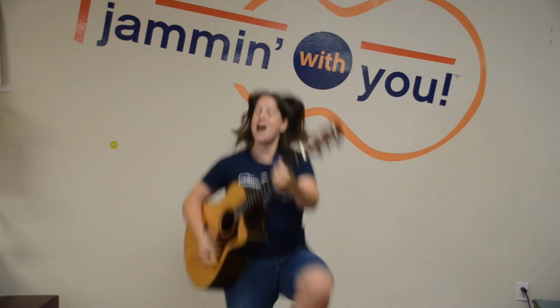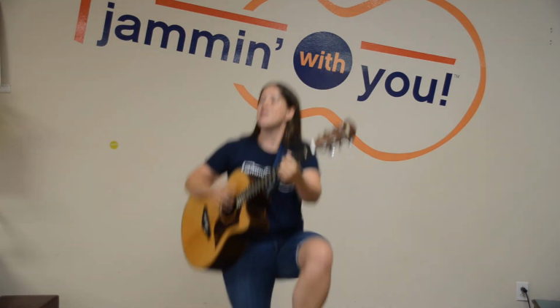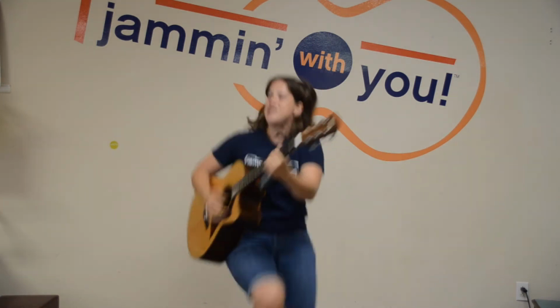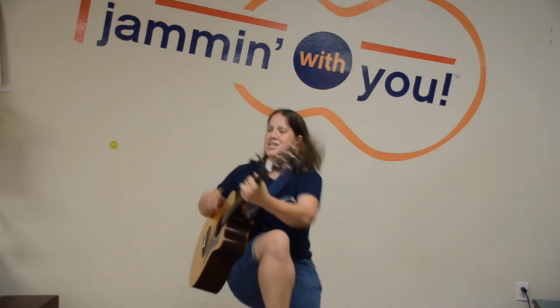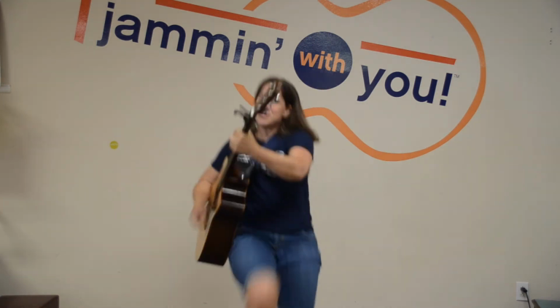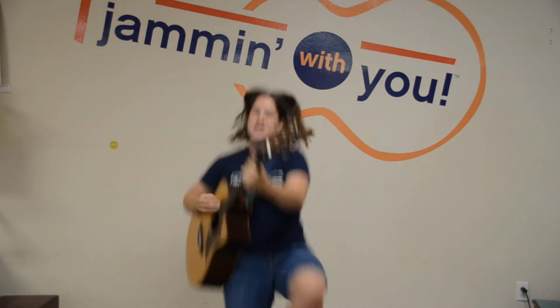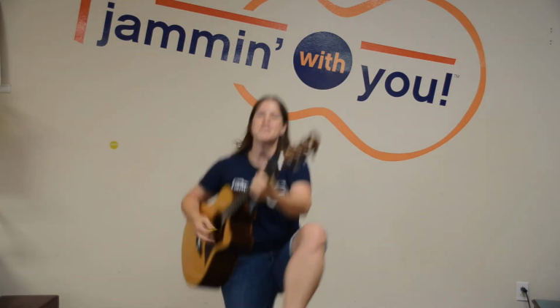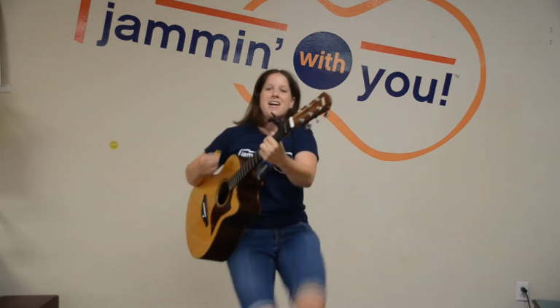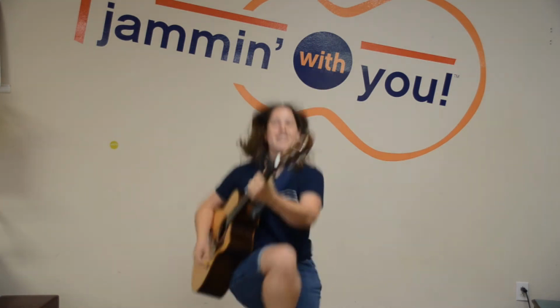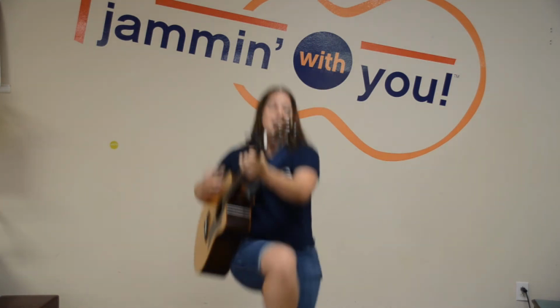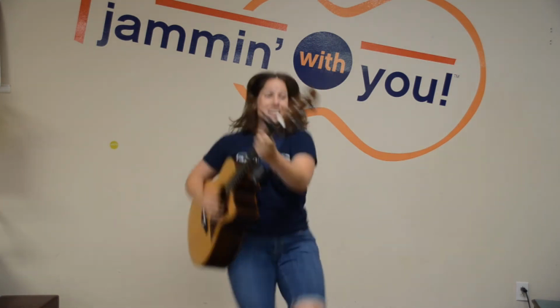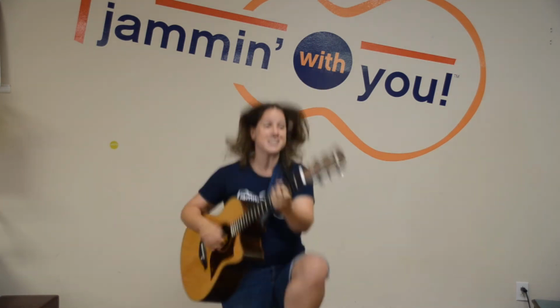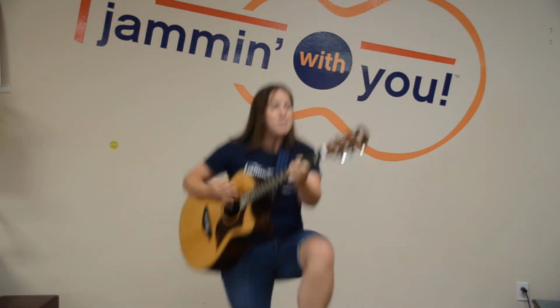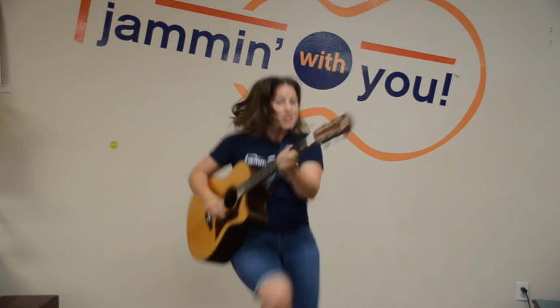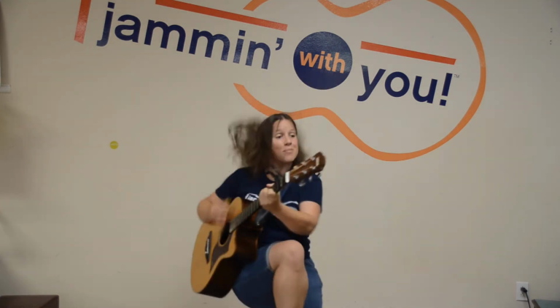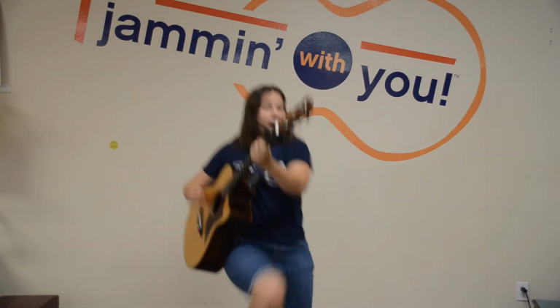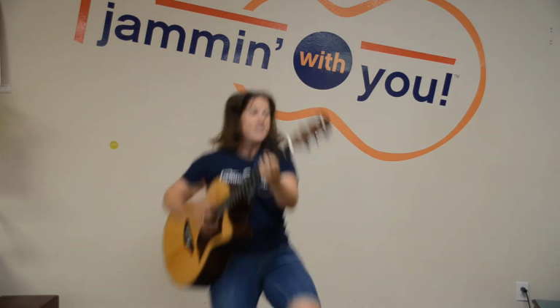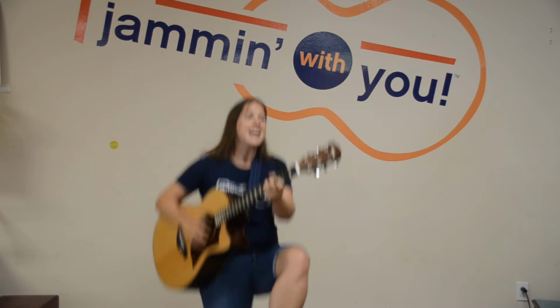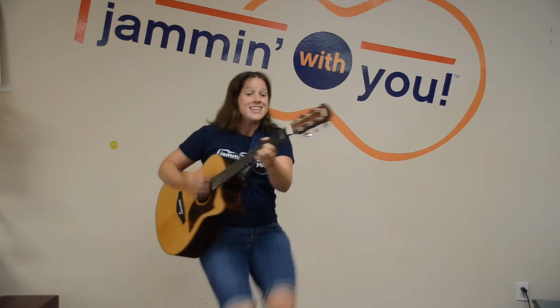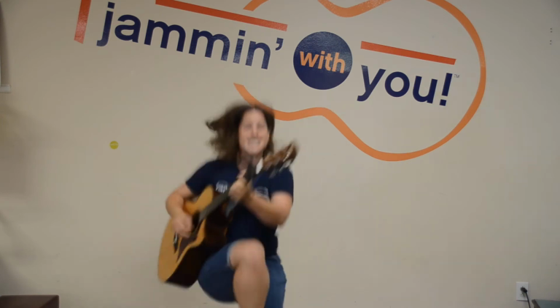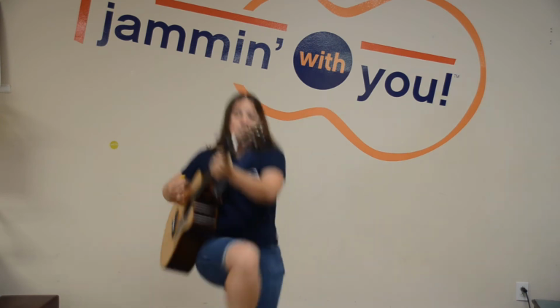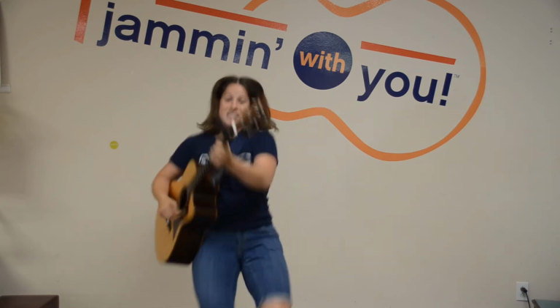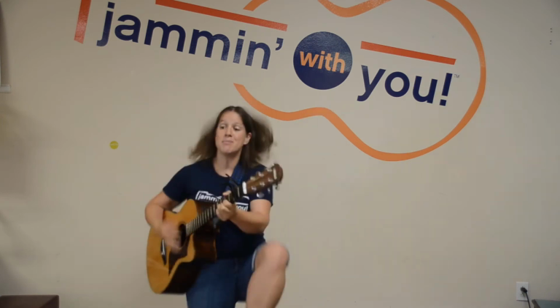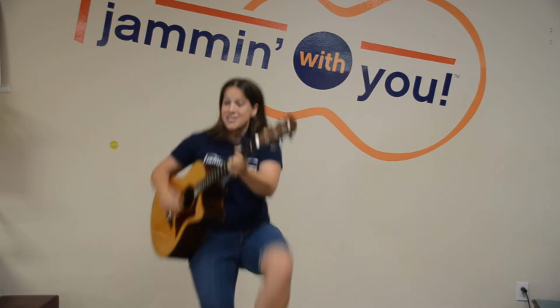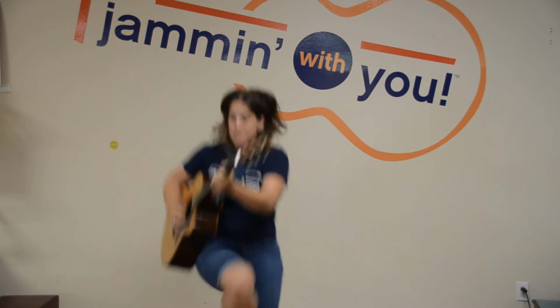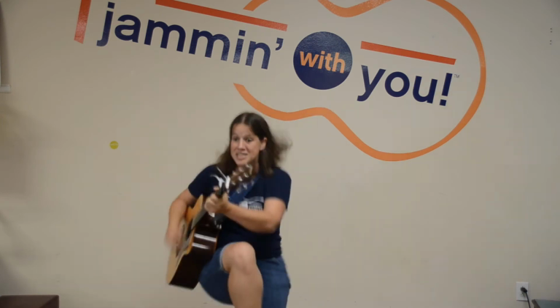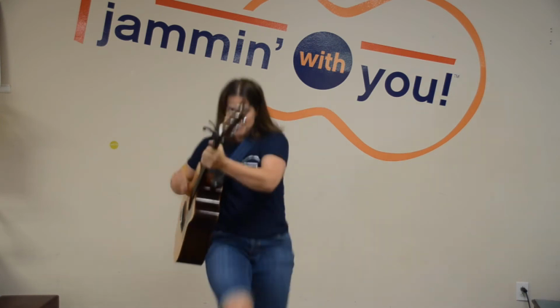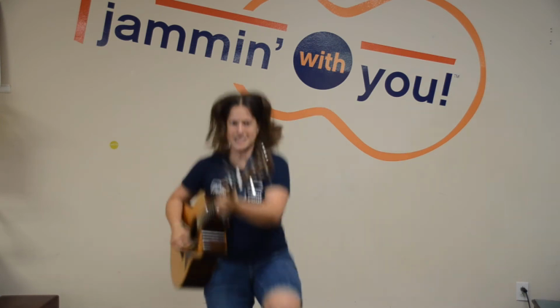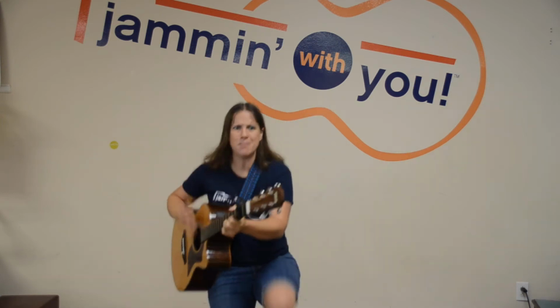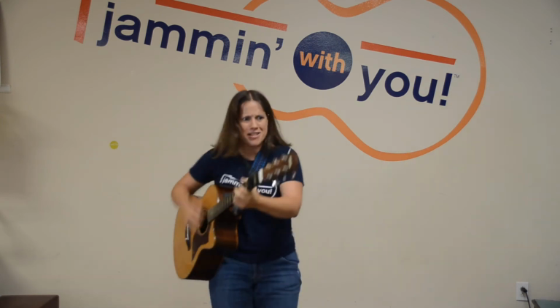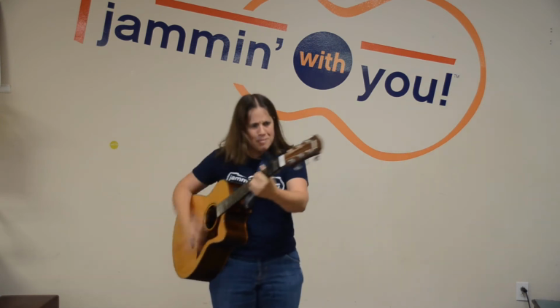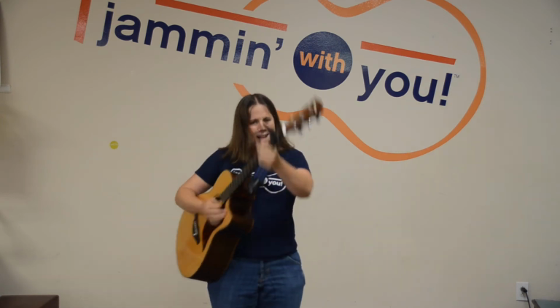Knees up Mother Brown. Knees up, knees up, never let the breeze up. Knees up Mother Brown.